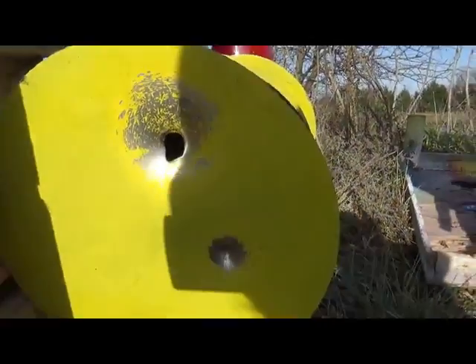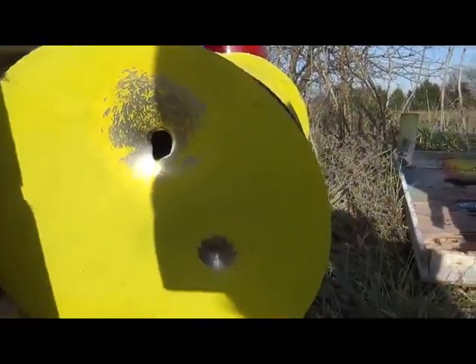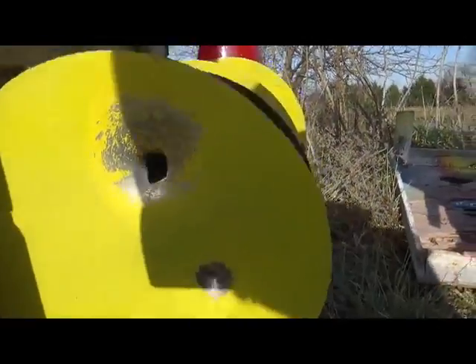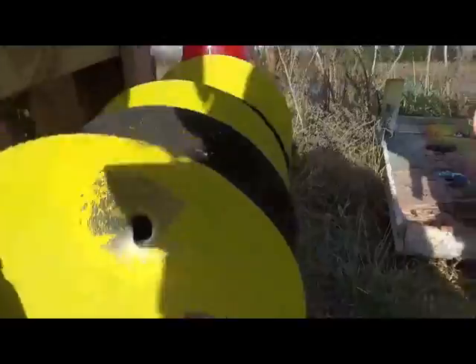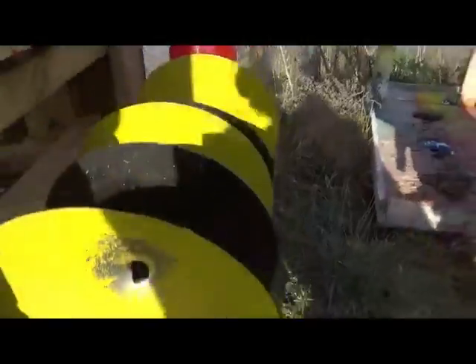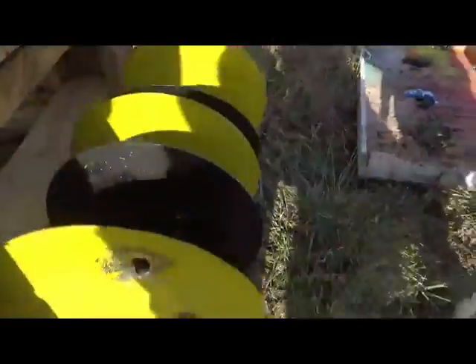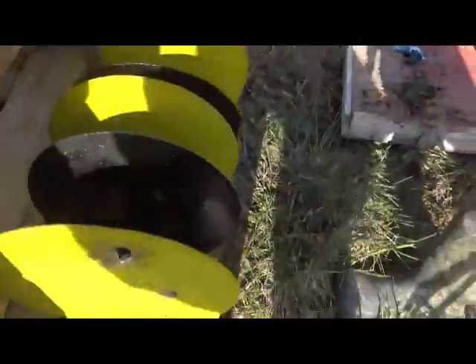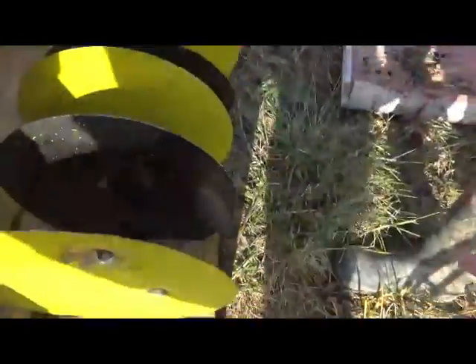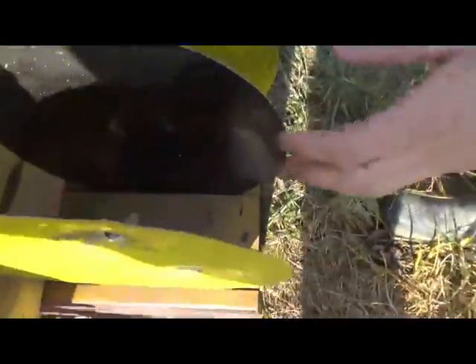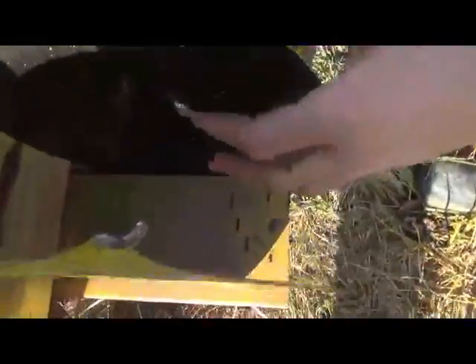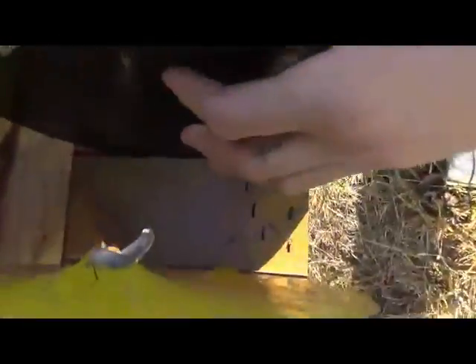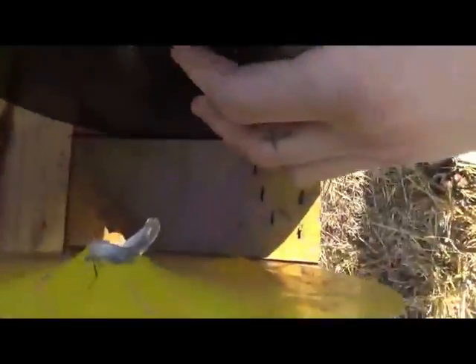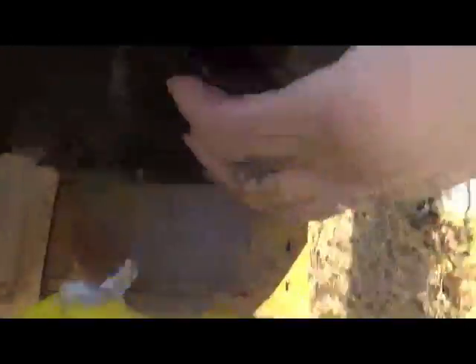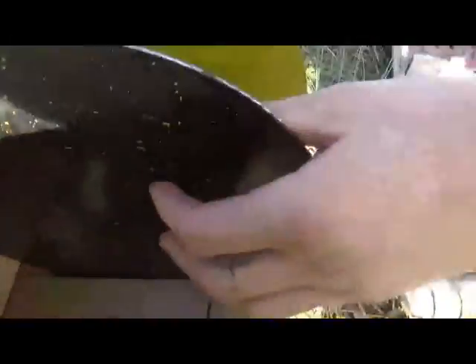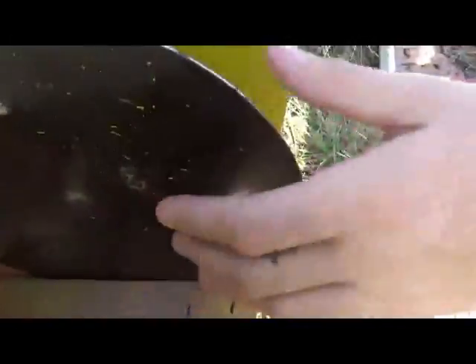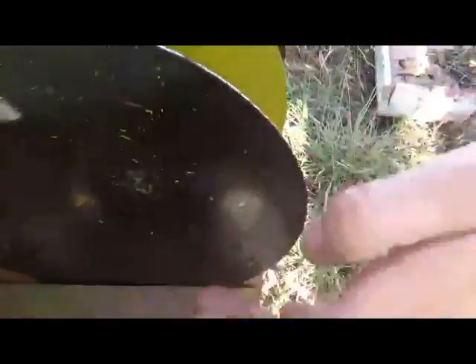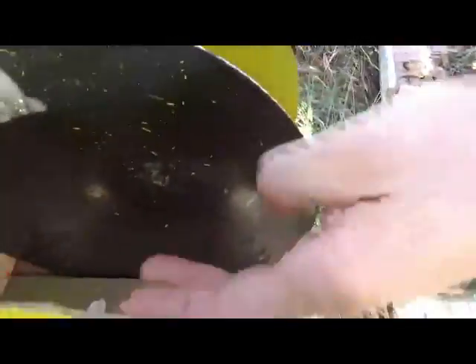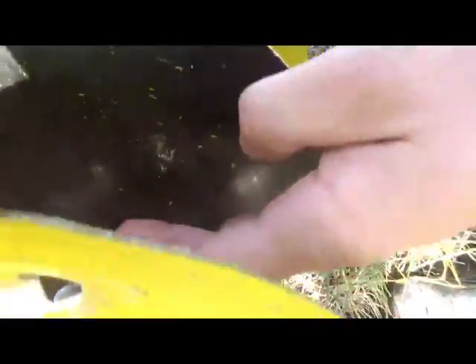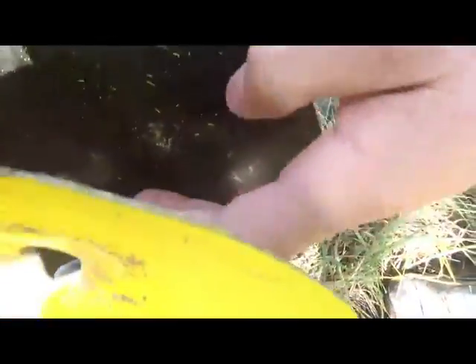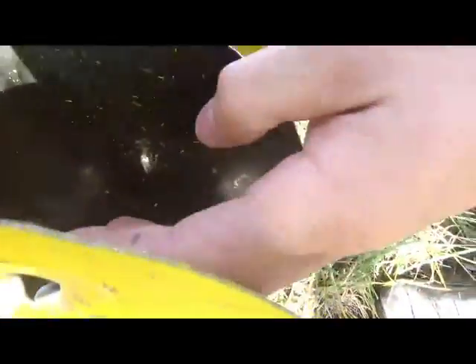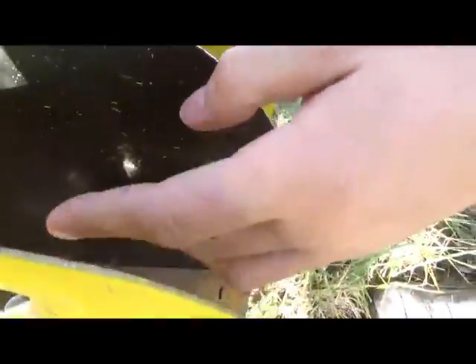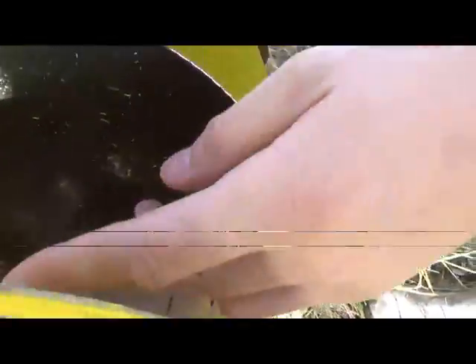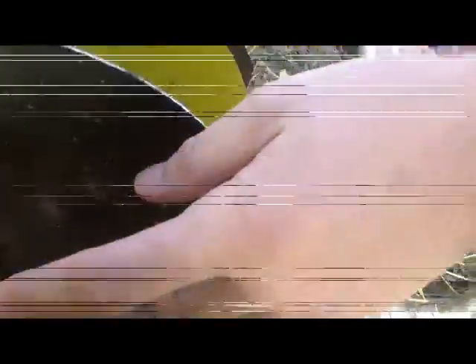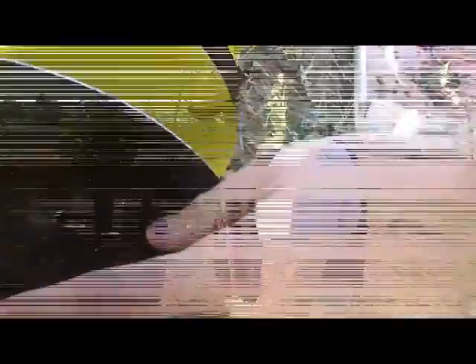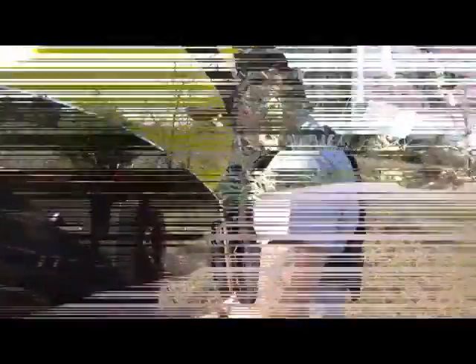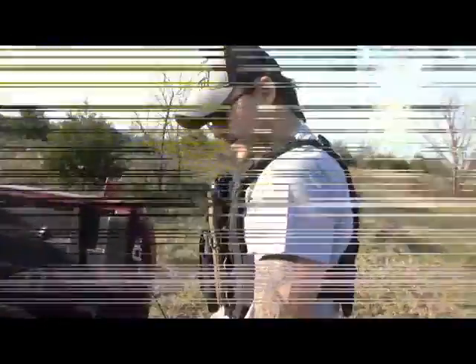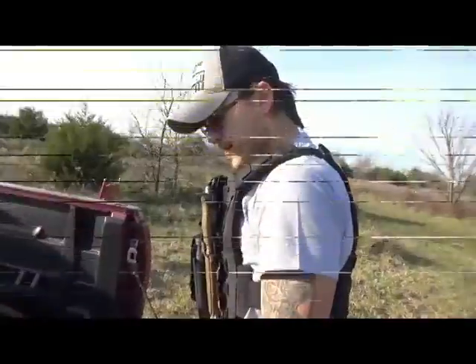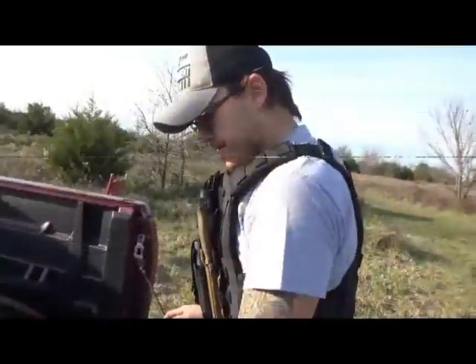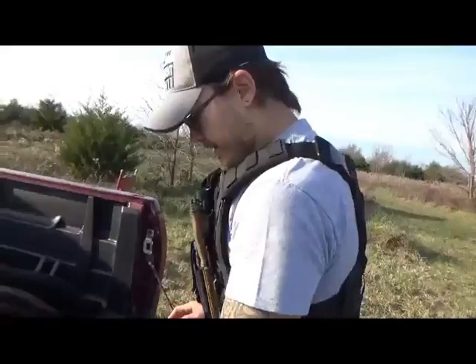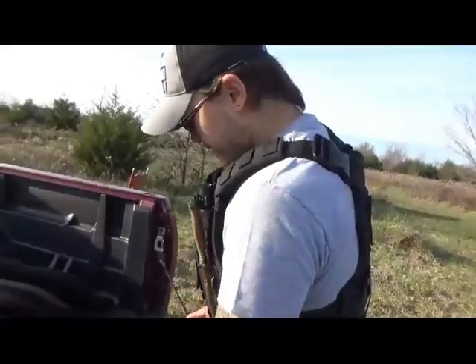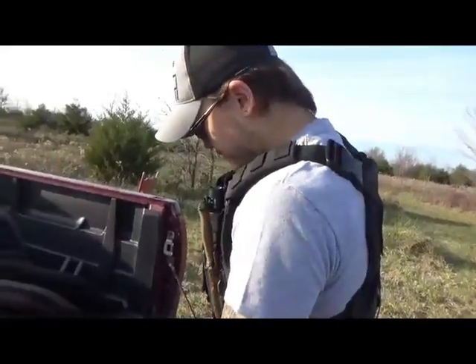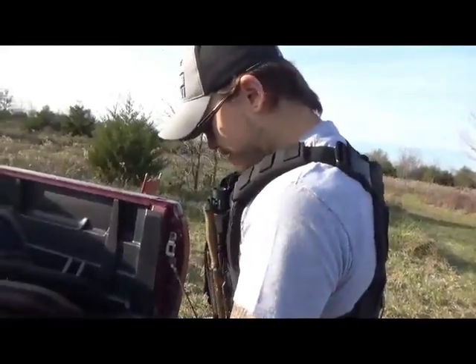Same gun, same 9mm caliber on the stainless steel plates: went through one, and at the end of the second it tore it up but didn't go through.